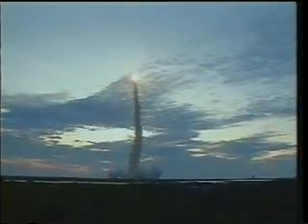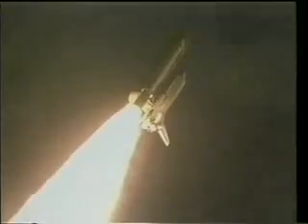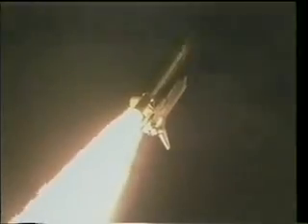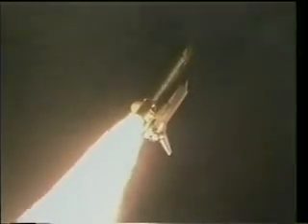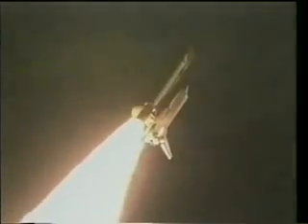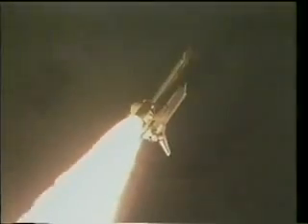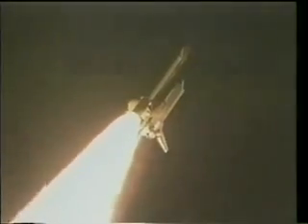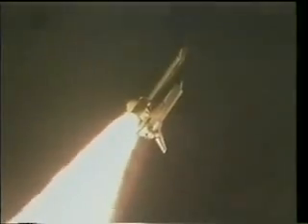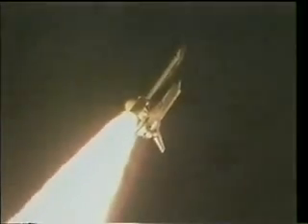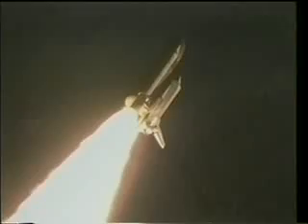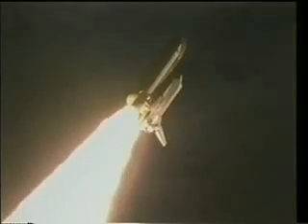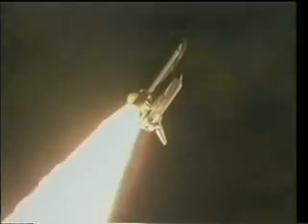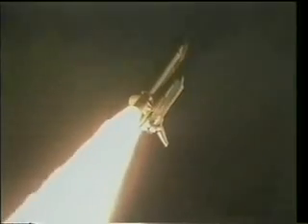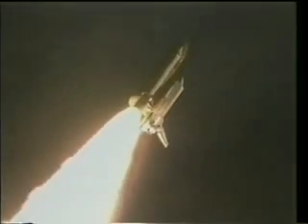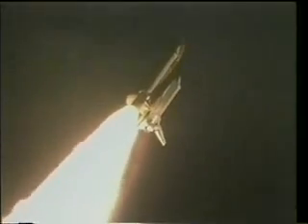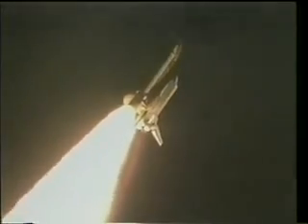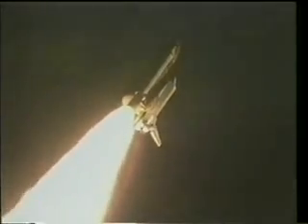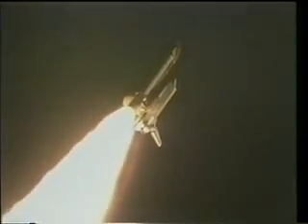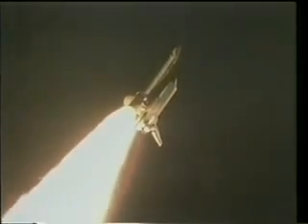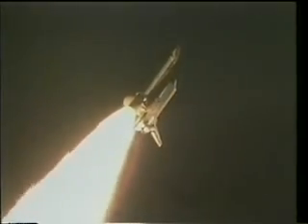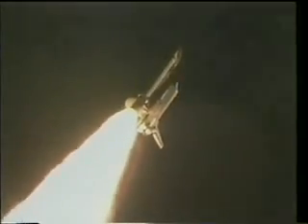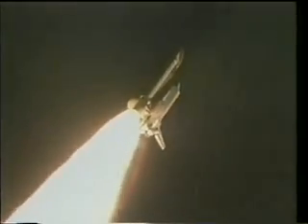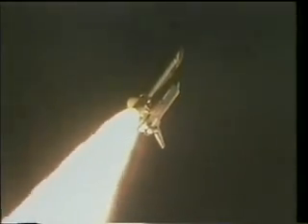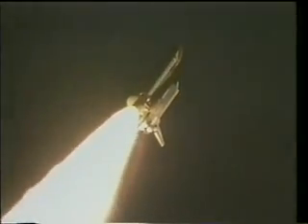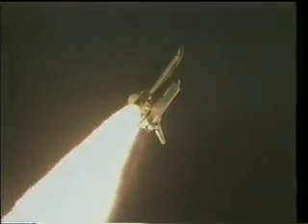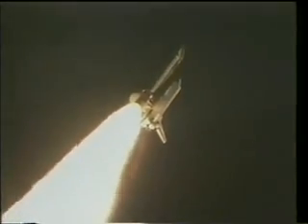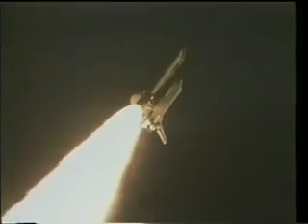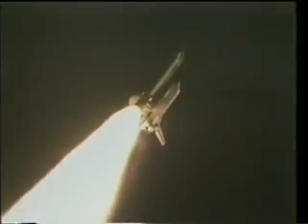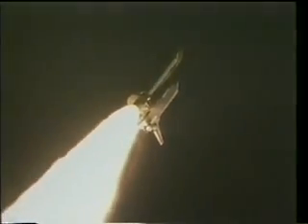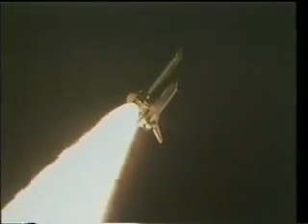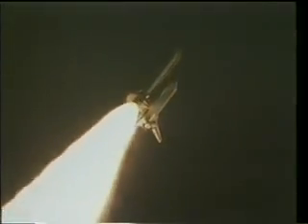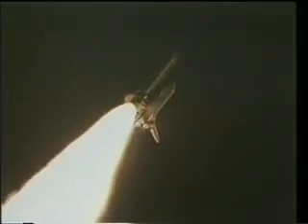At this point, Endeavour and all its systems were consuming about 3,000 pounds of fuel and propellant per second — about the weight of your car.